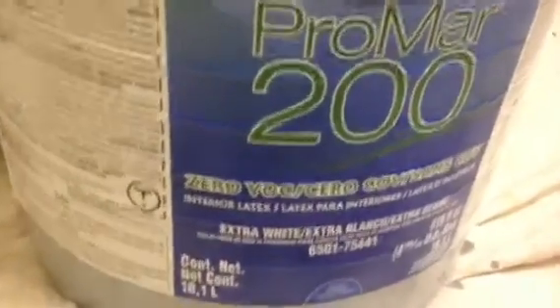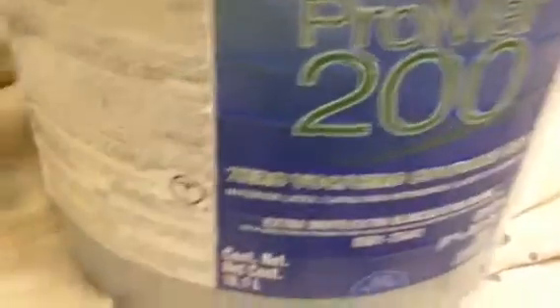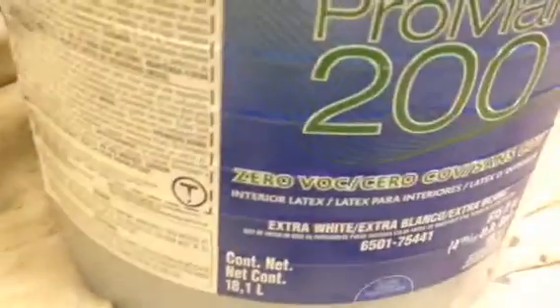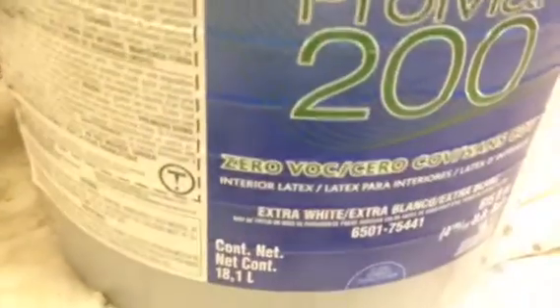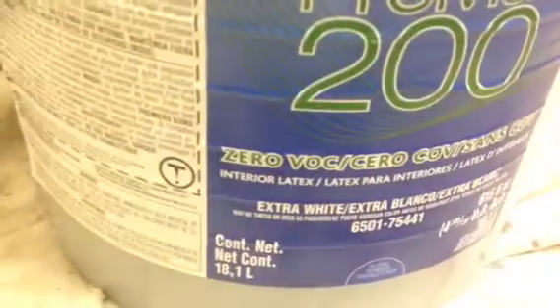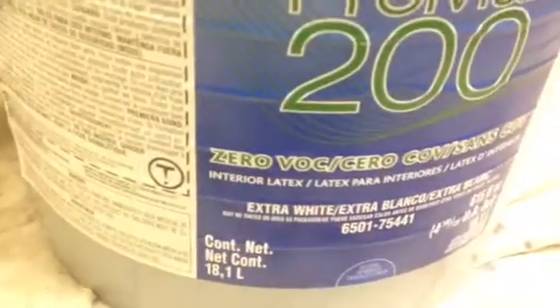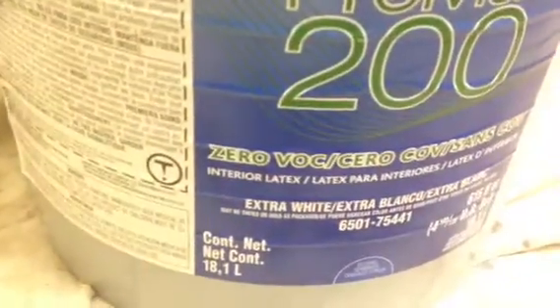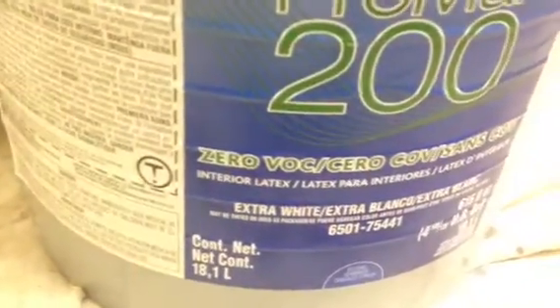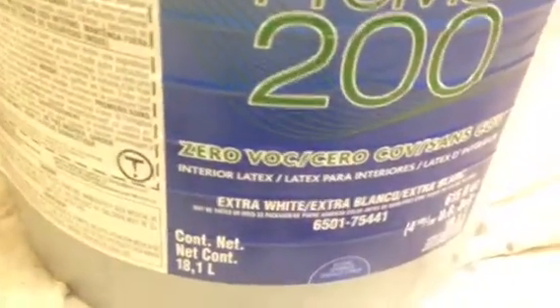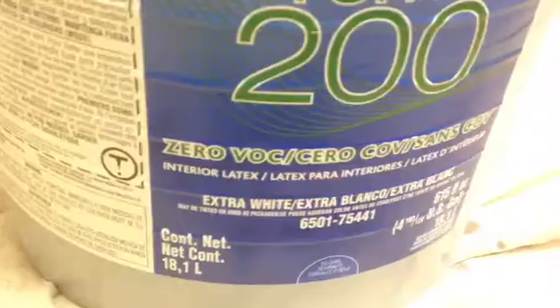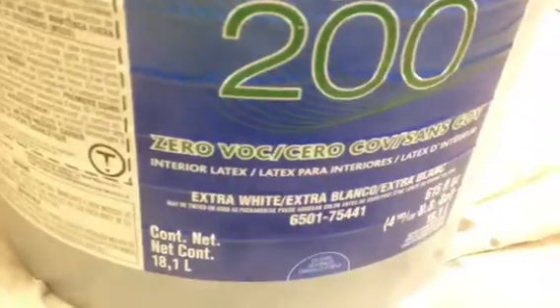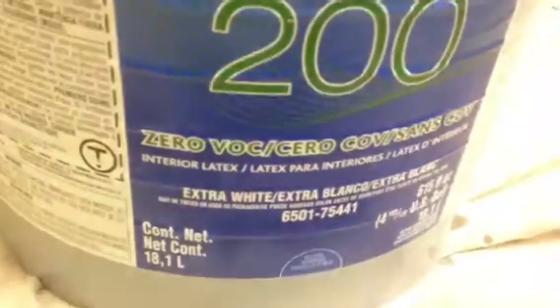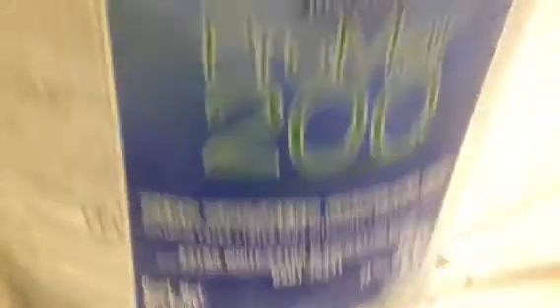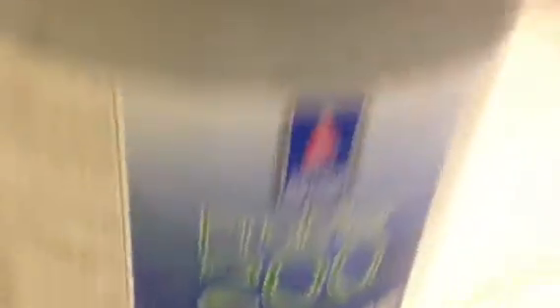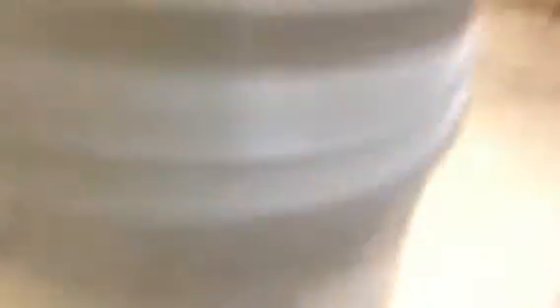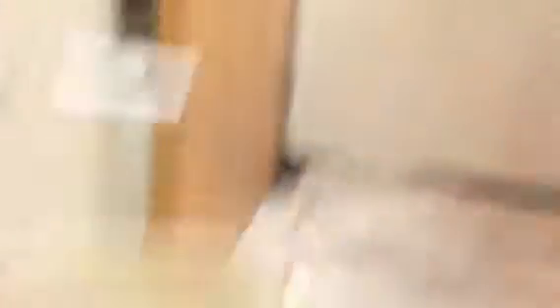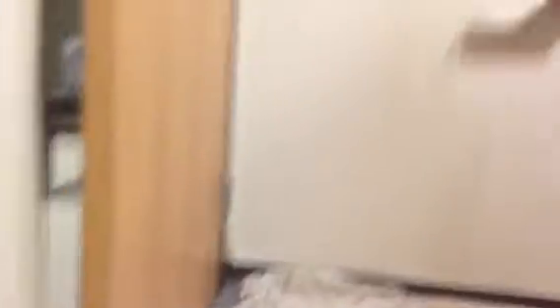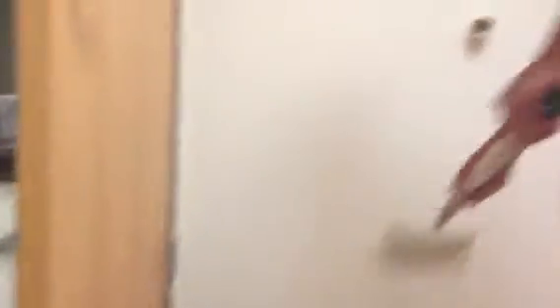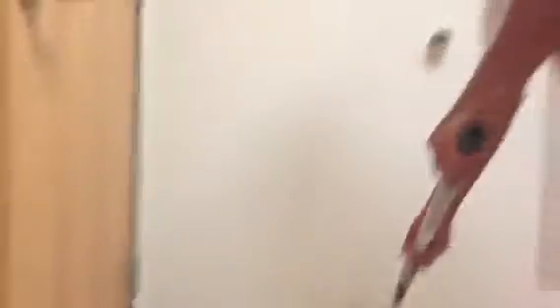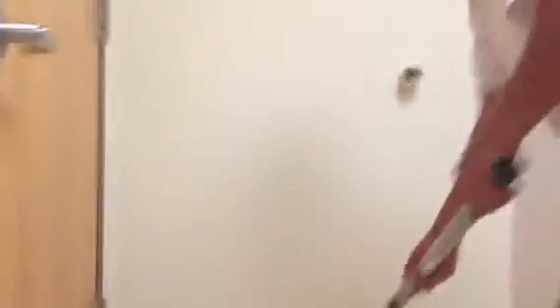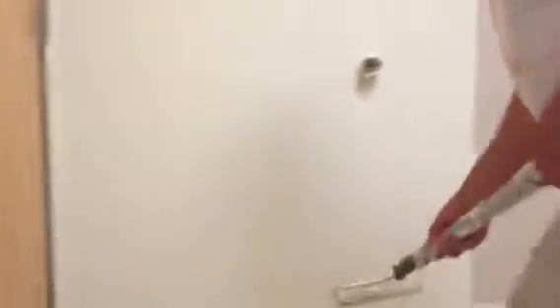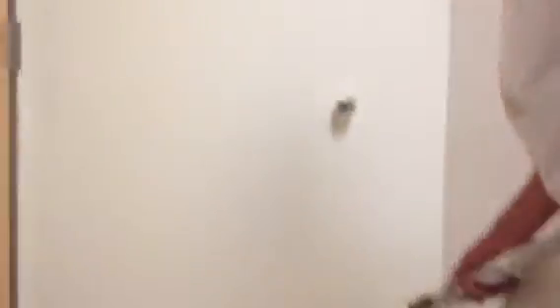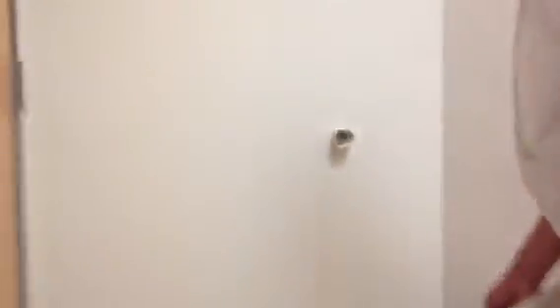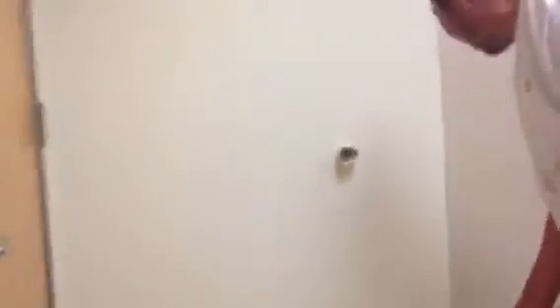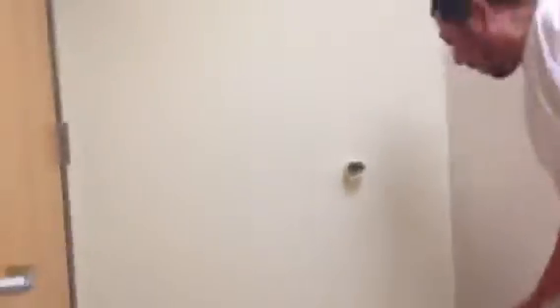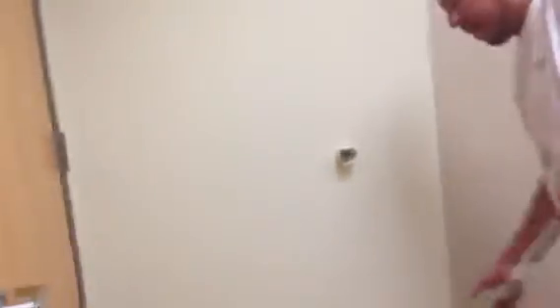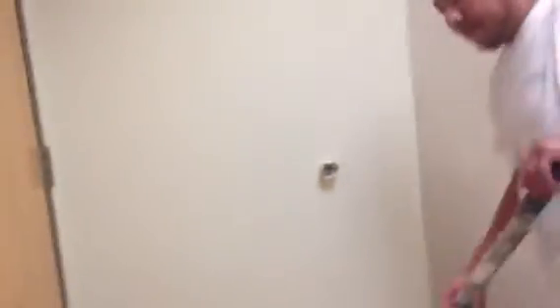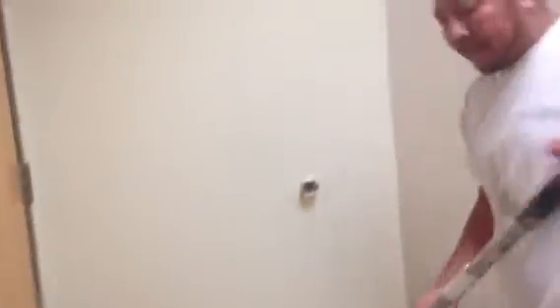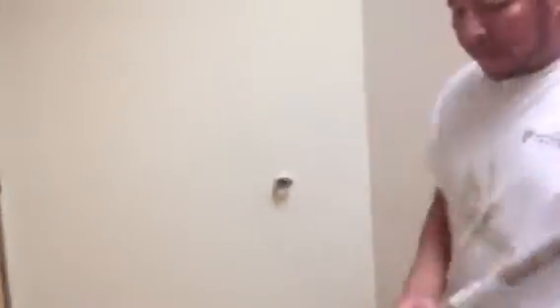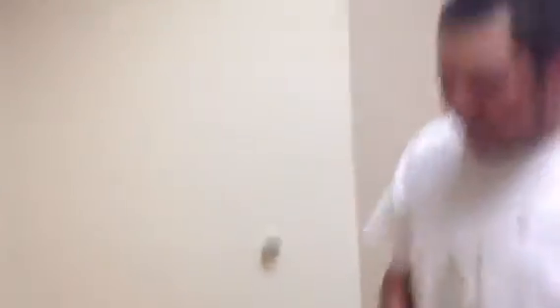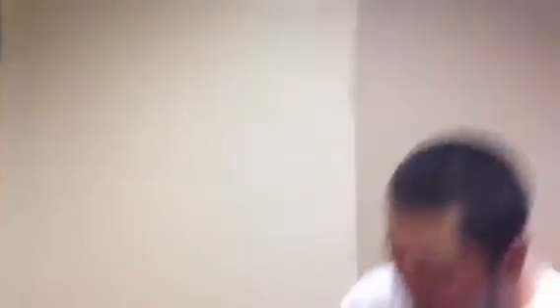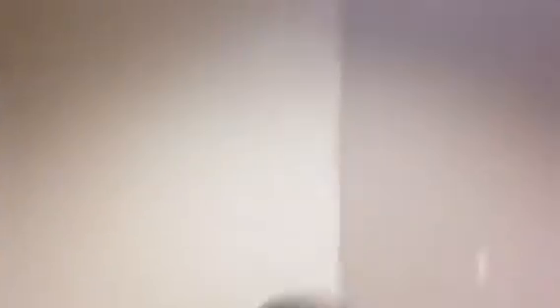And a wonderful product called Promar 200. It's a 0 VOC — that means no volatile chemical compounds.